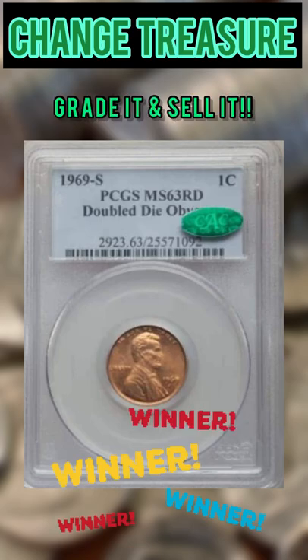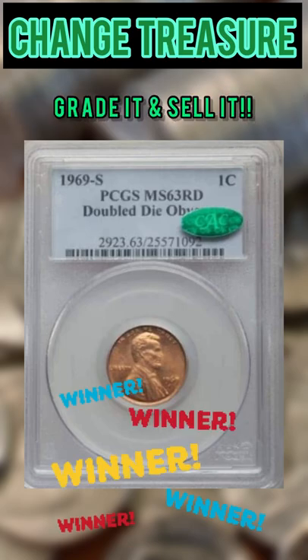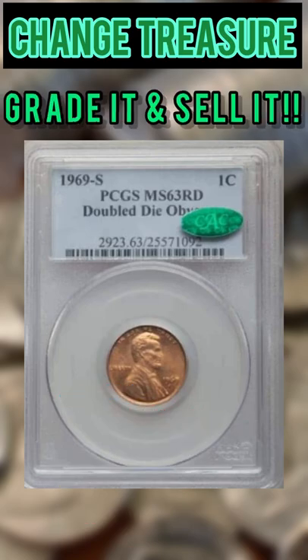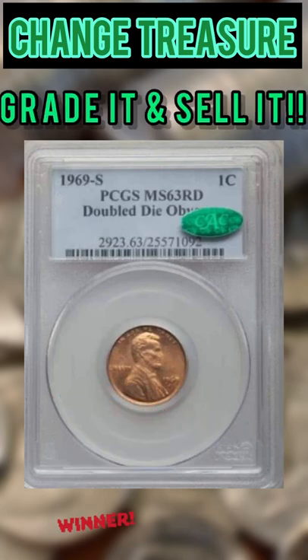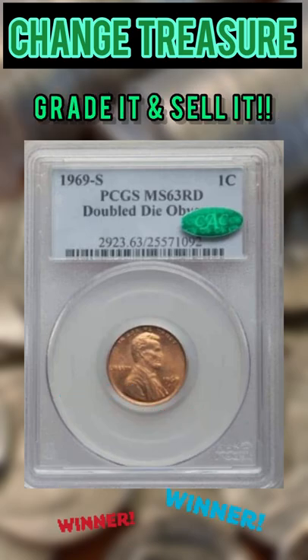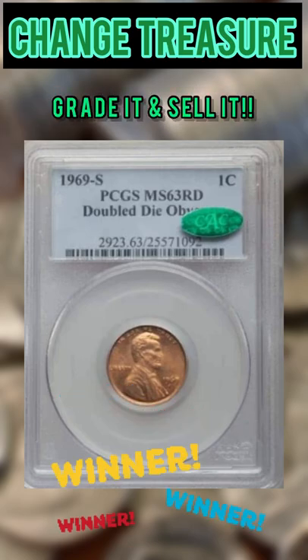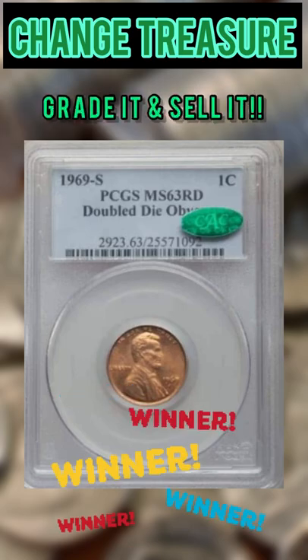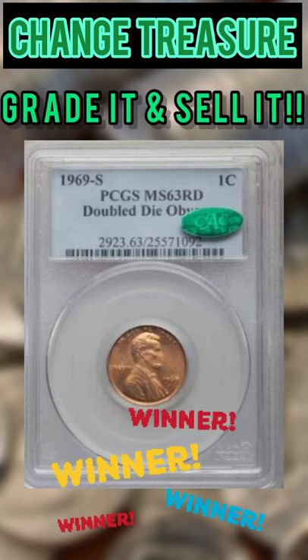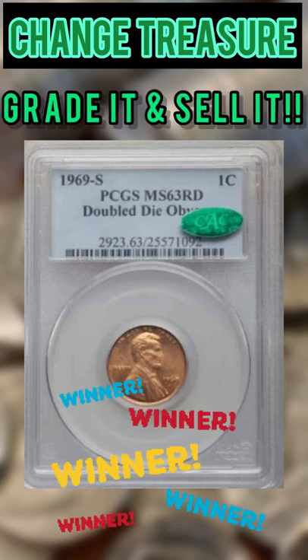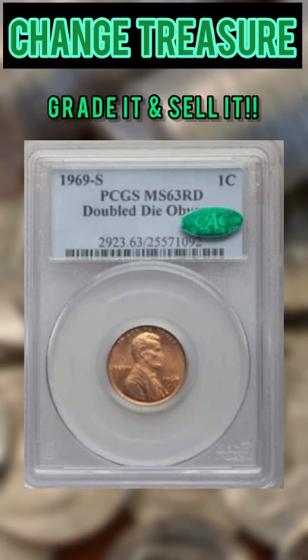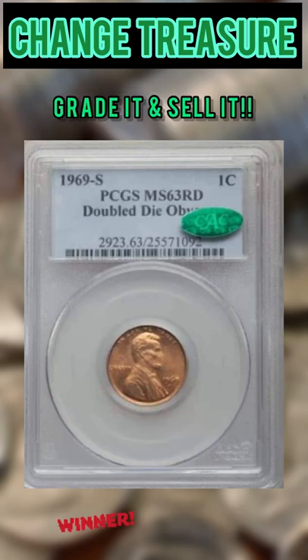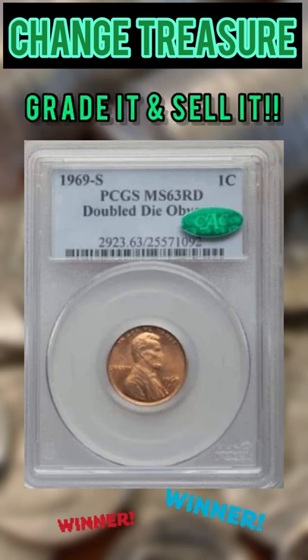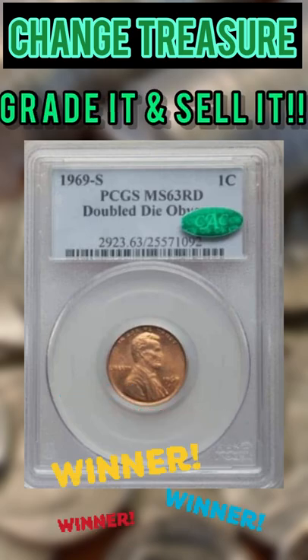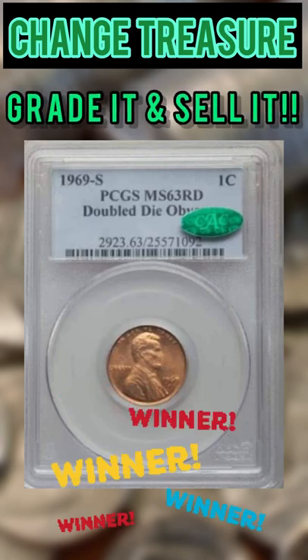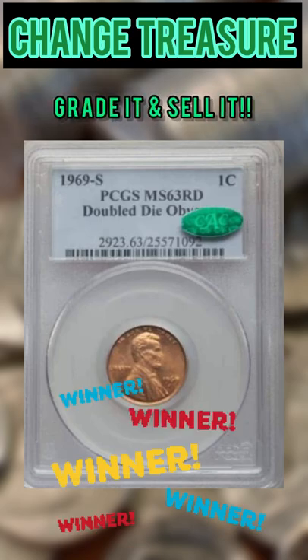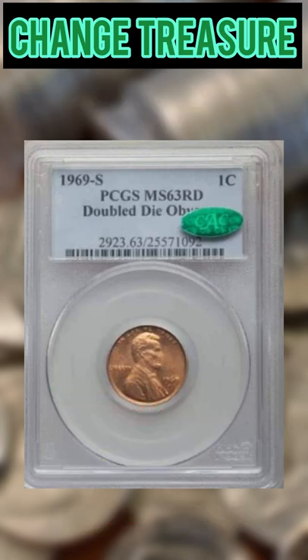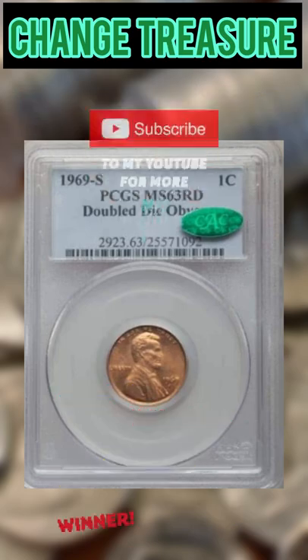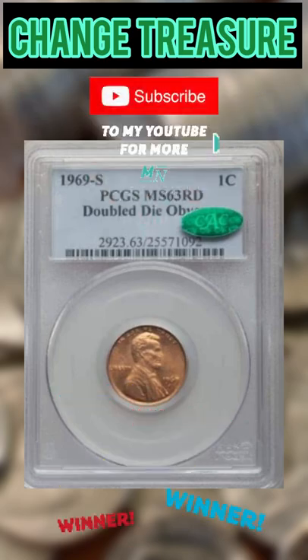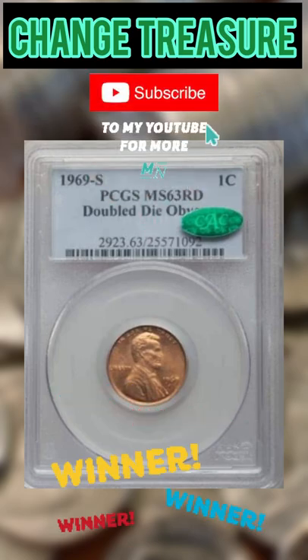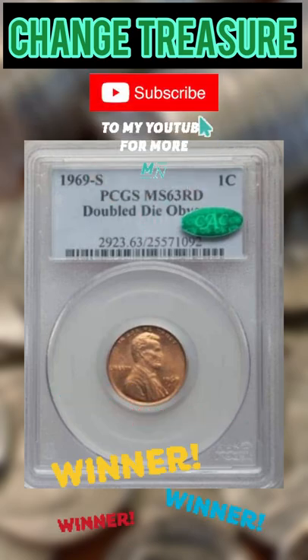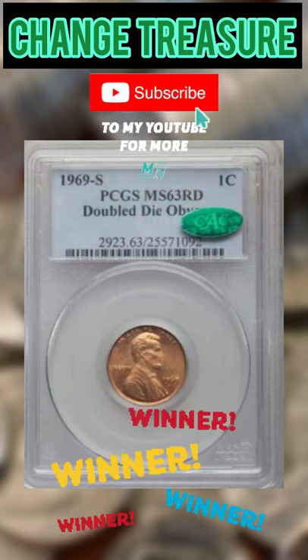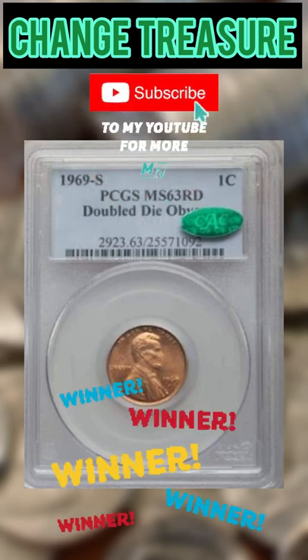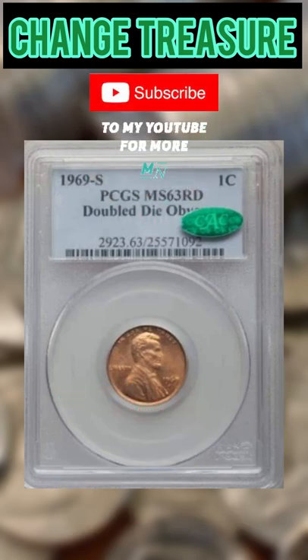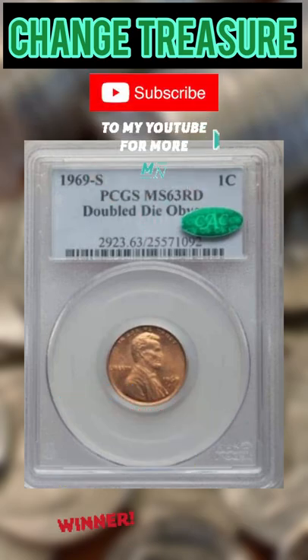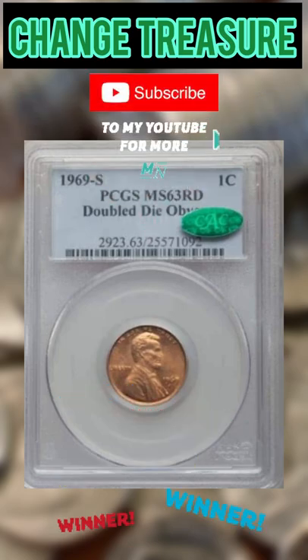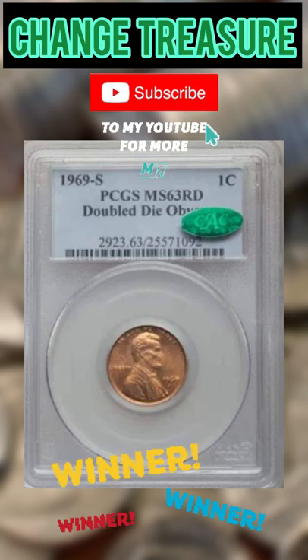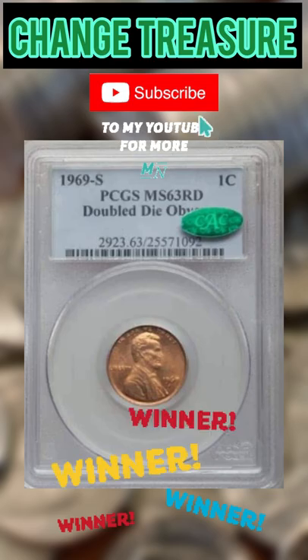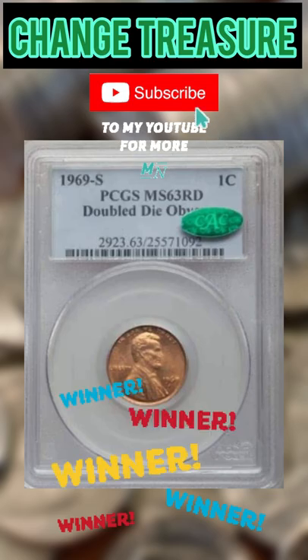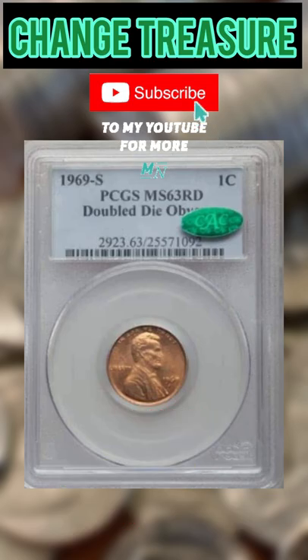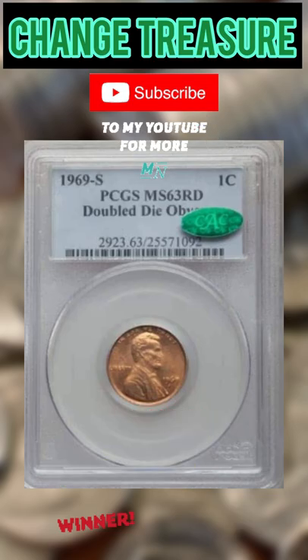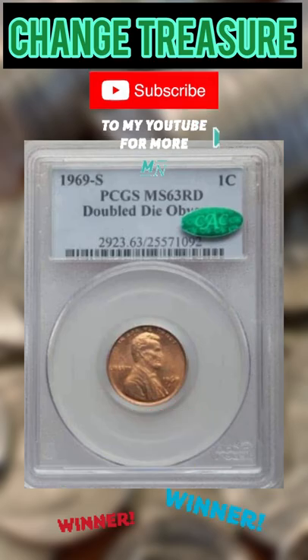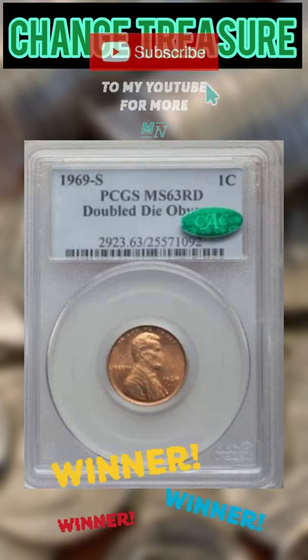If you find it, you better grade it and sell it, because examples have sold upwards of $100,000.